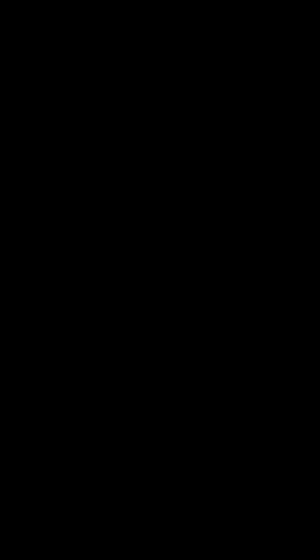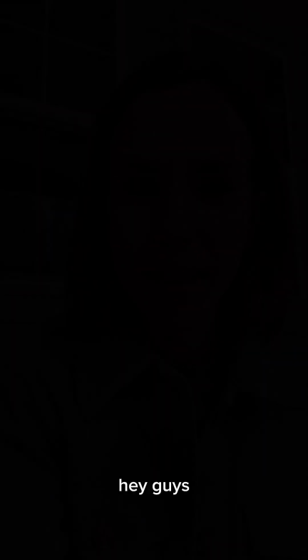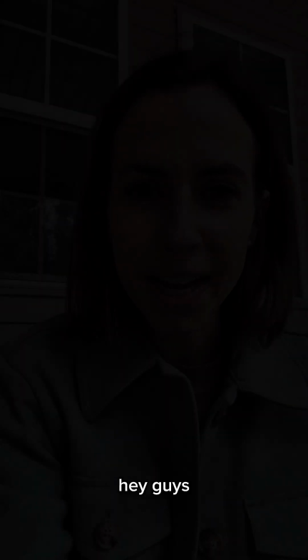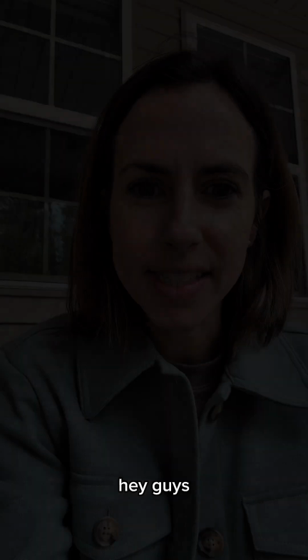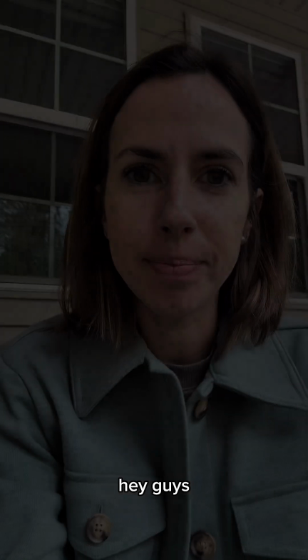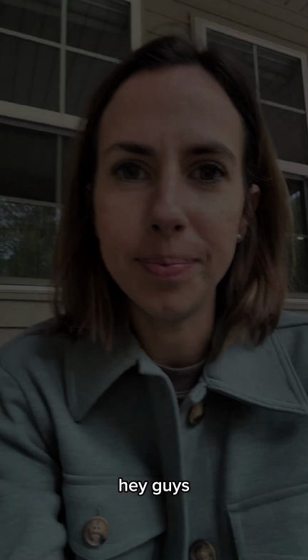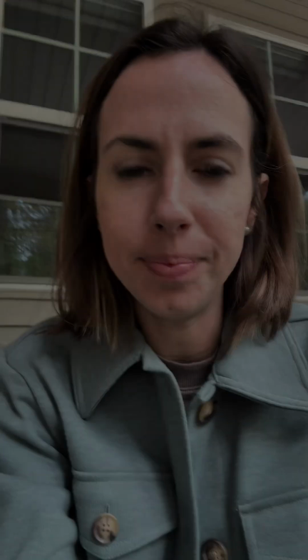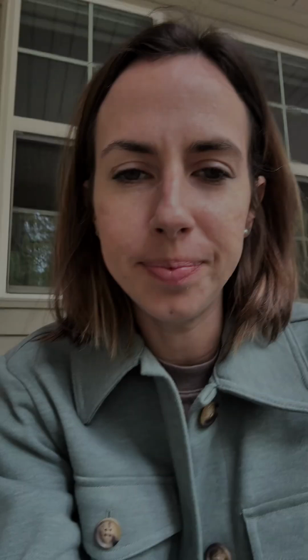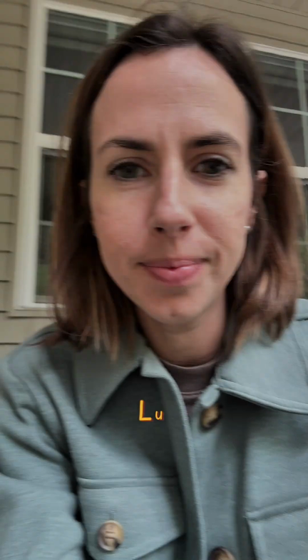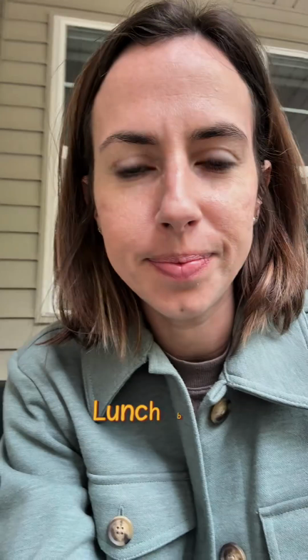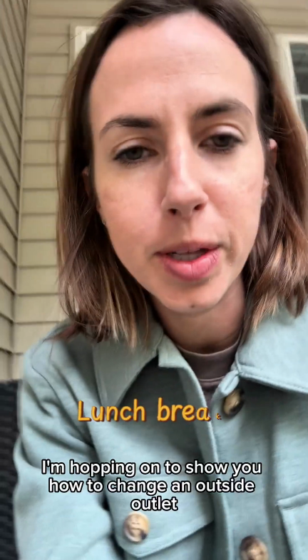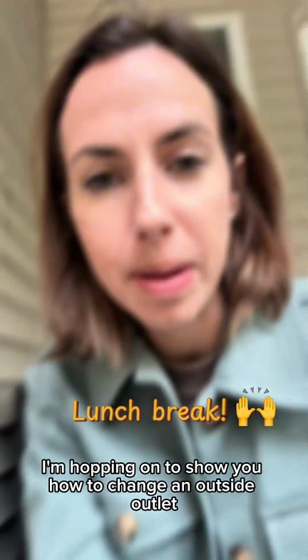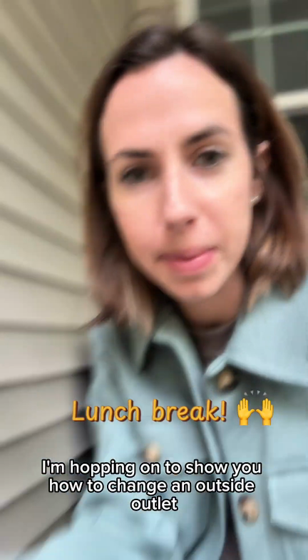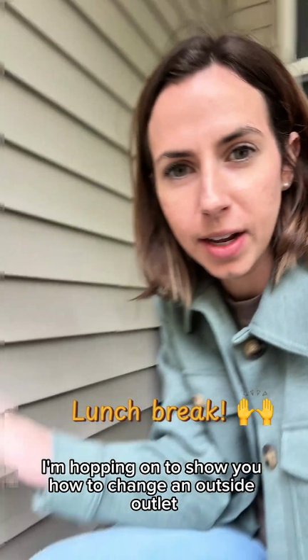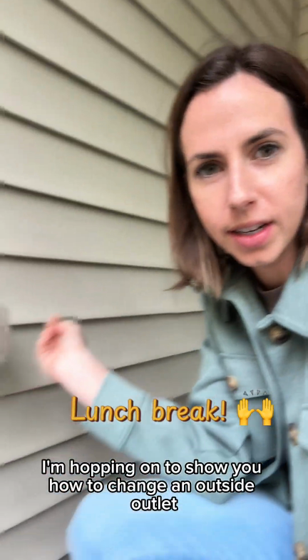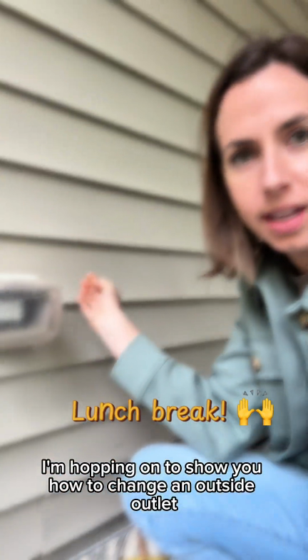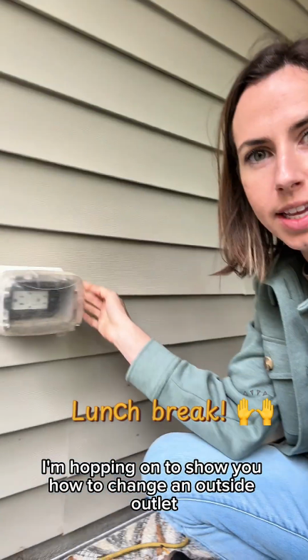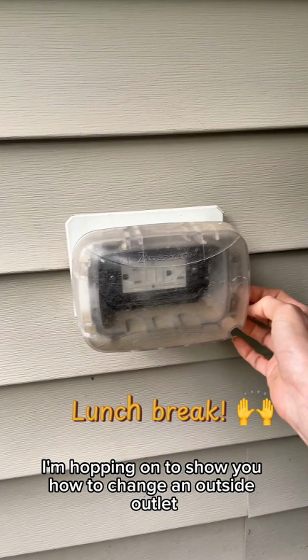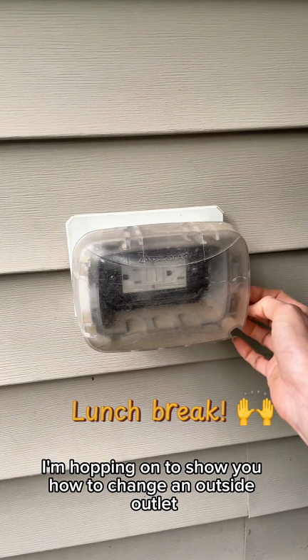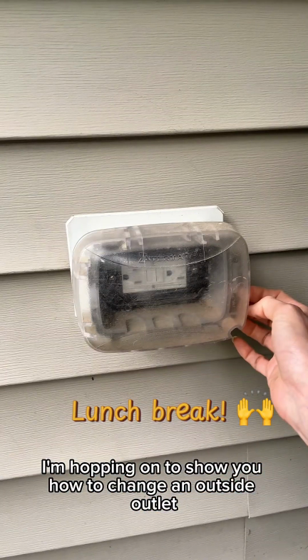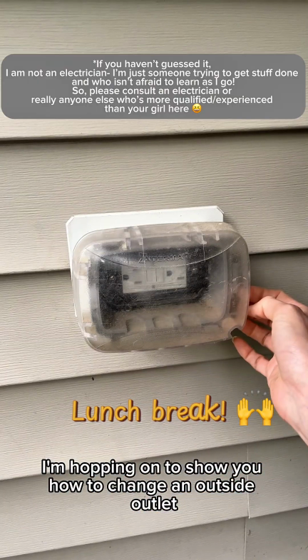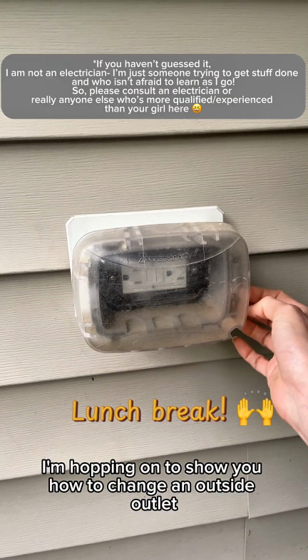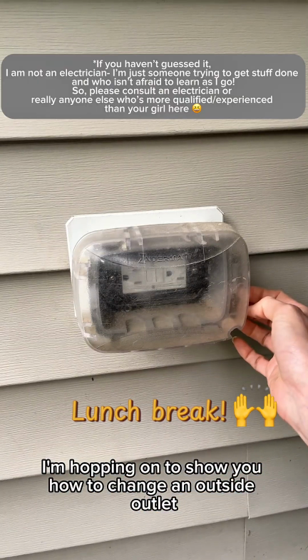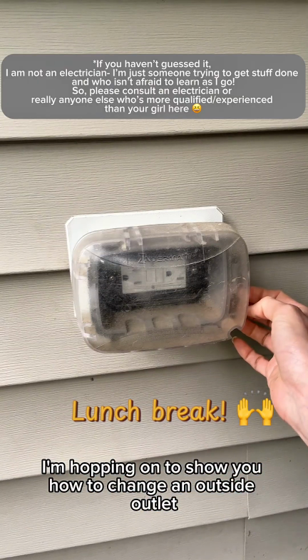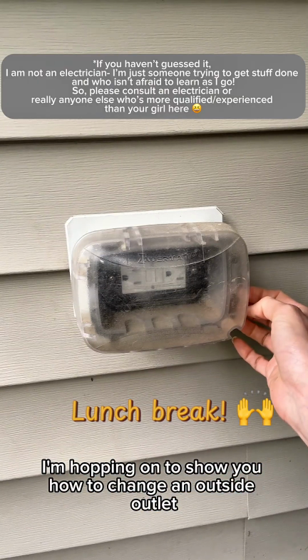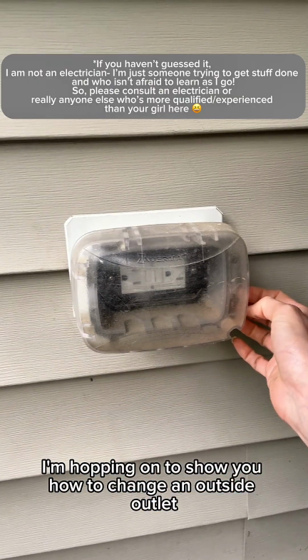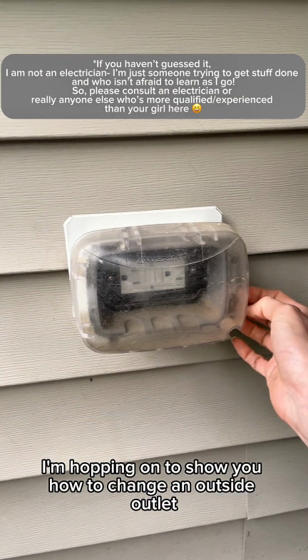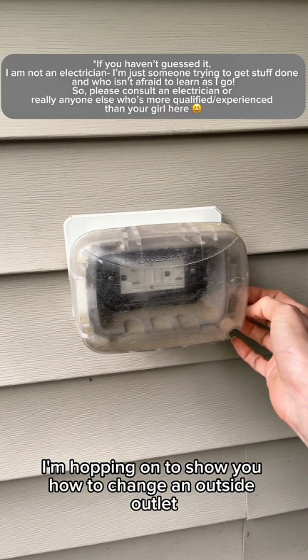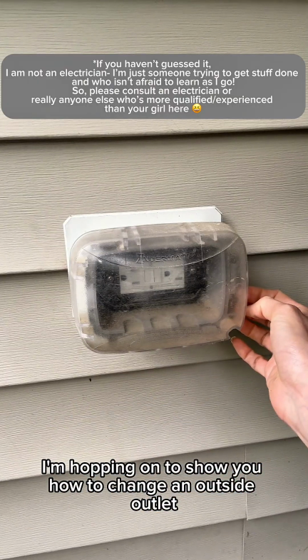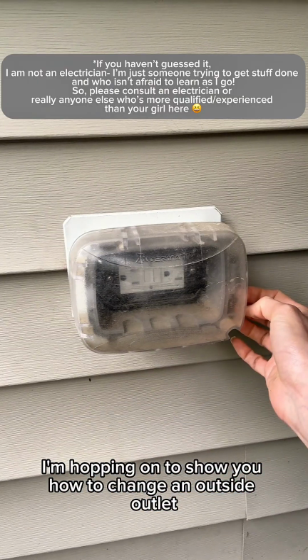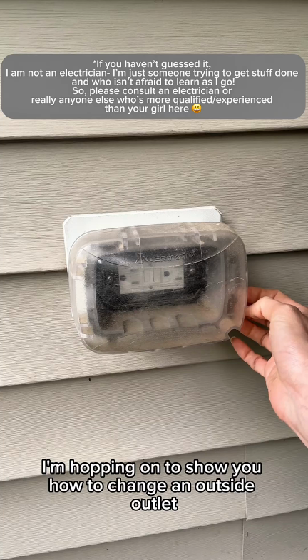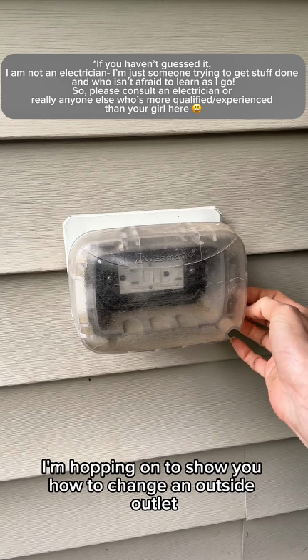Hey guys, I'm hopping on. I'll show you how to change an outside outlet.